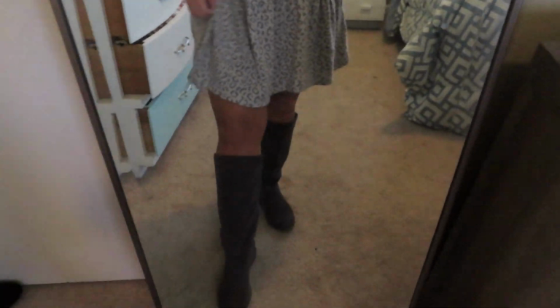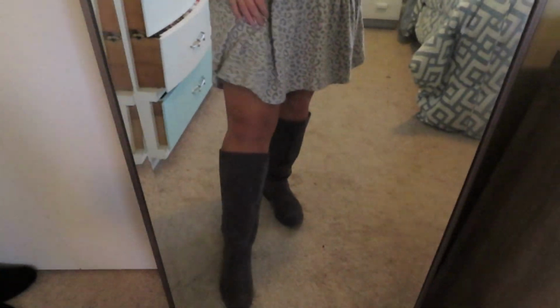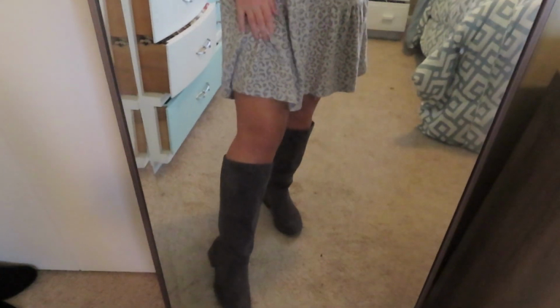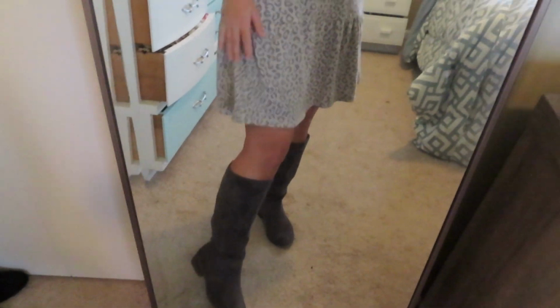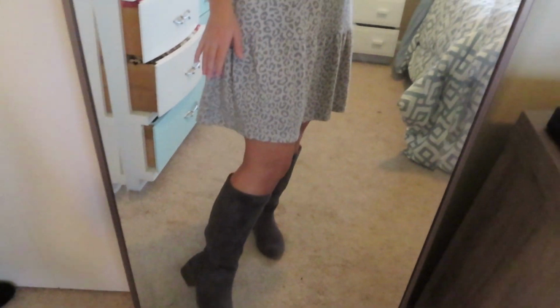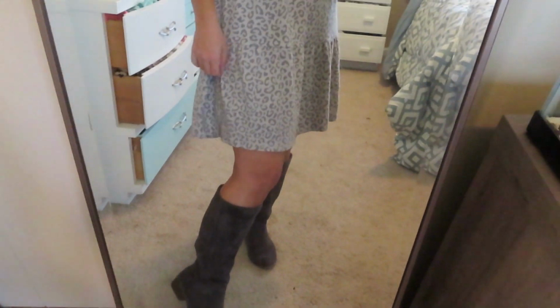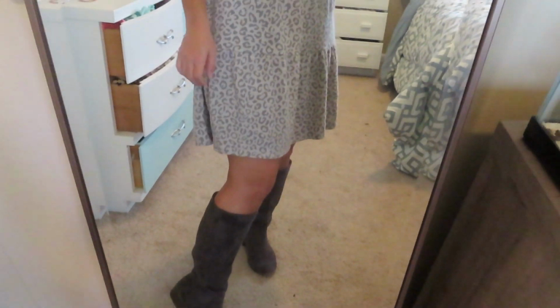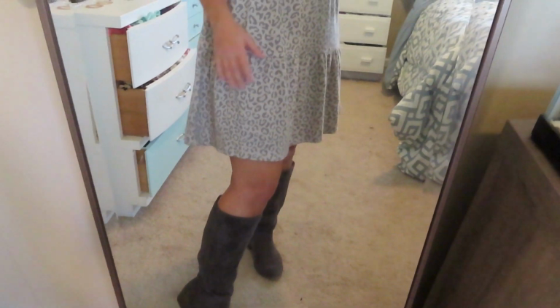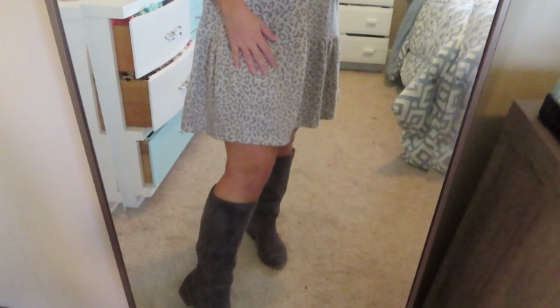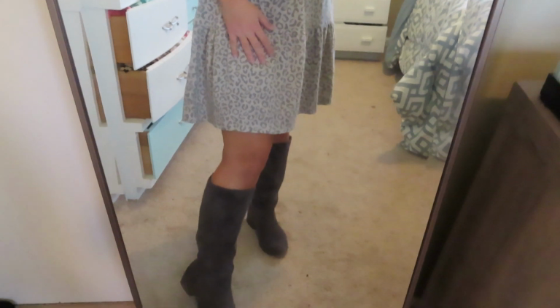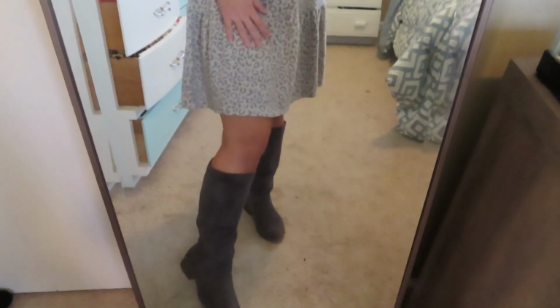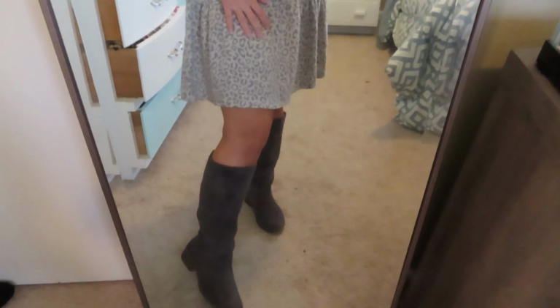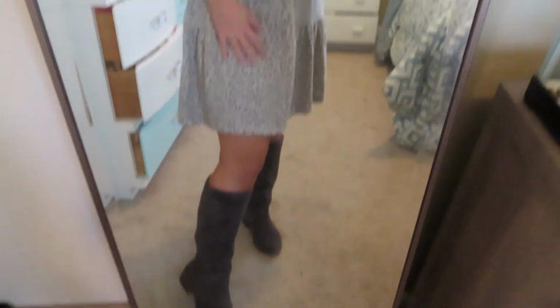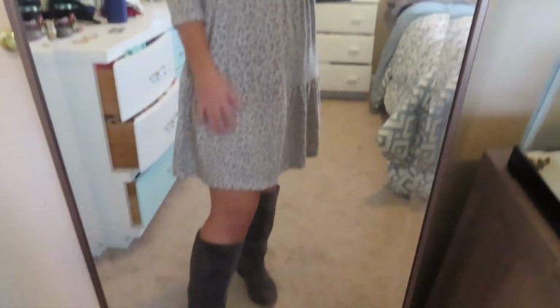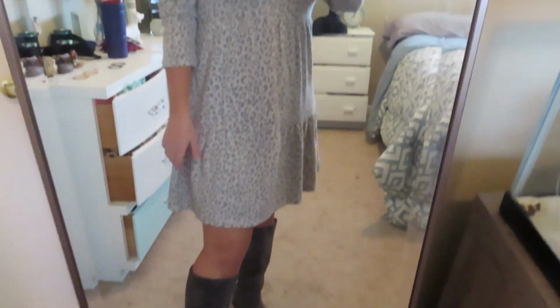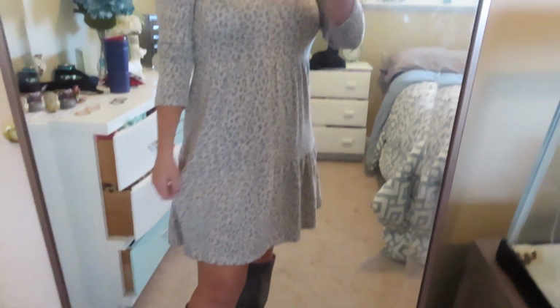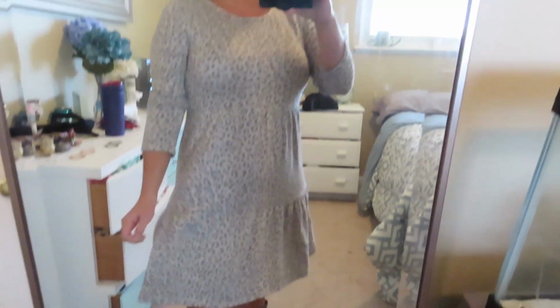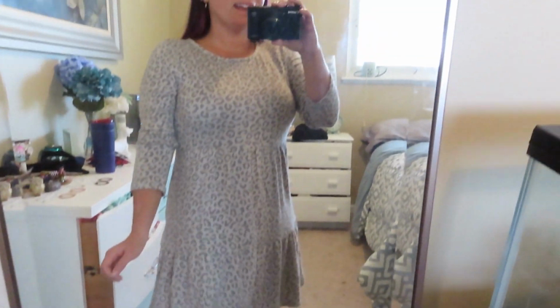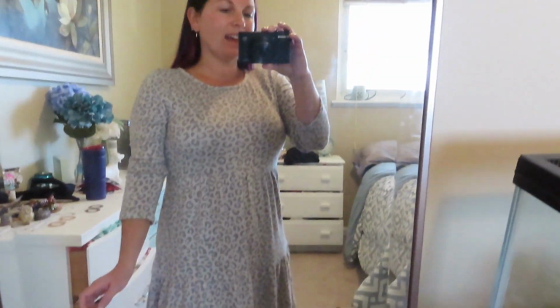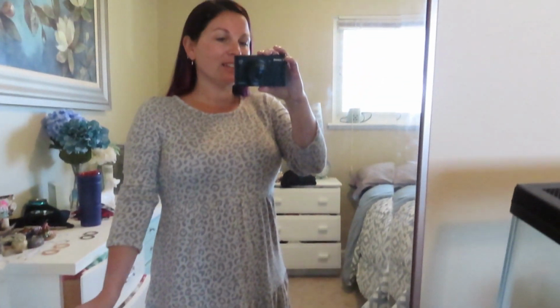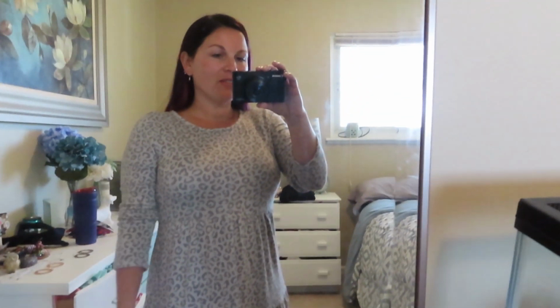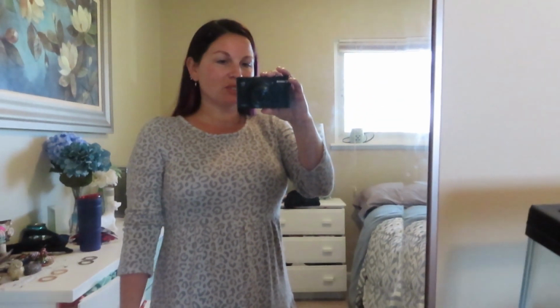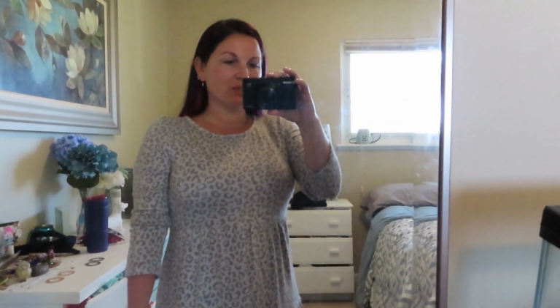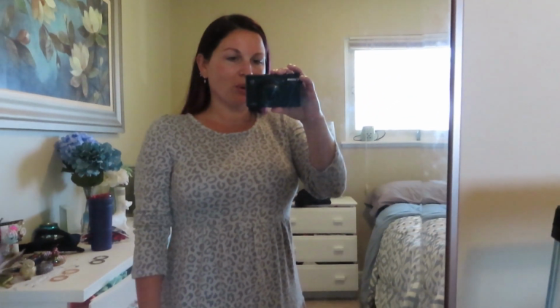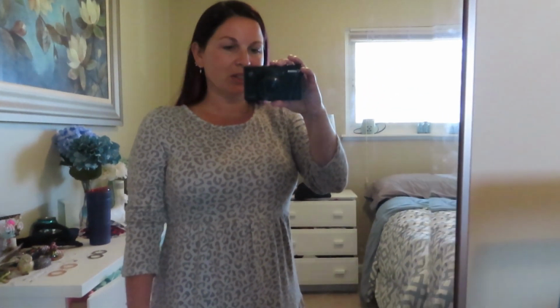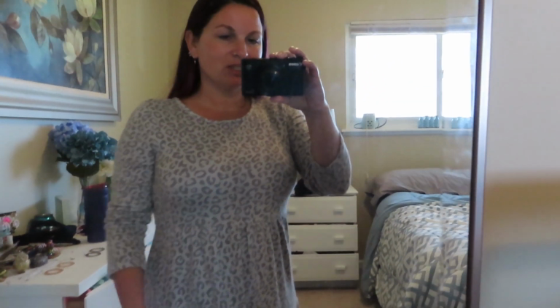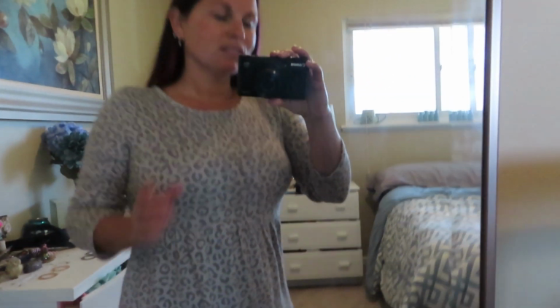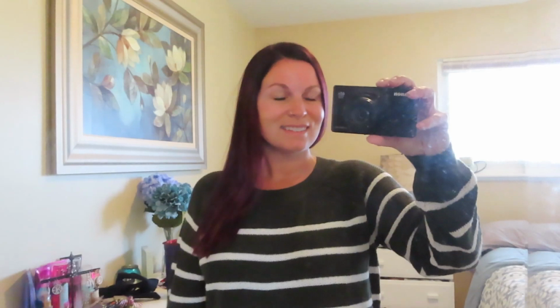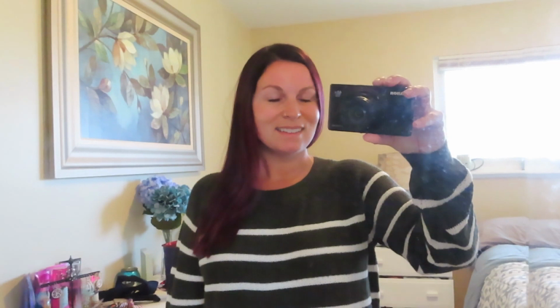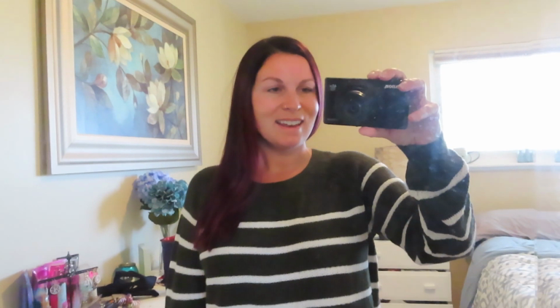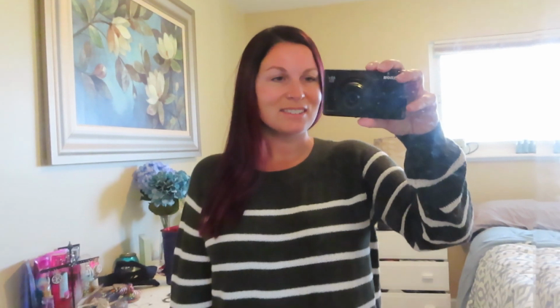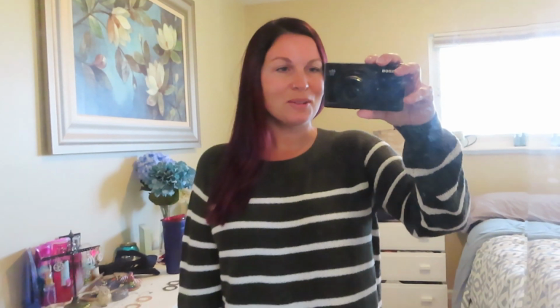Either way, I really love this dress. It's such a neutral color and looks good with a lot of items. I have it paired with these cute gray suede boots I got last year from Target.